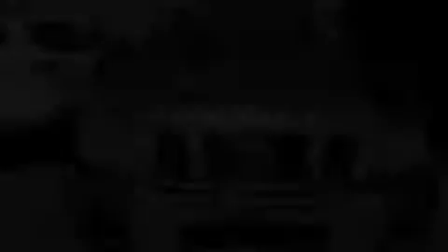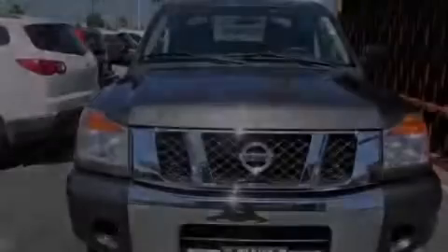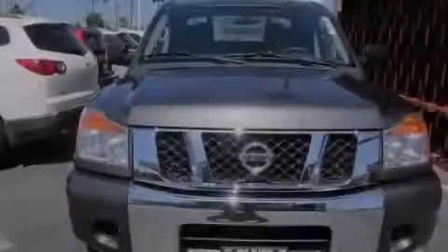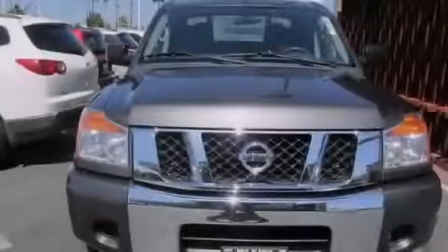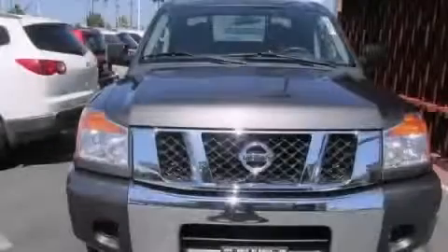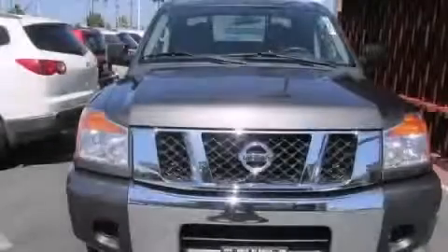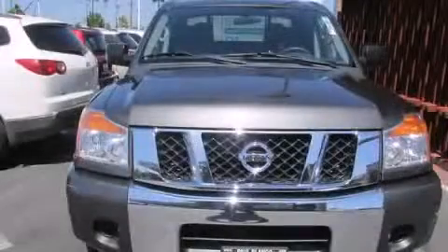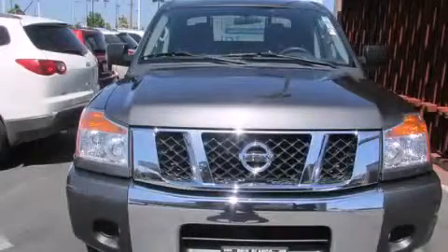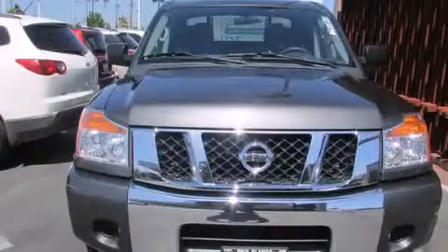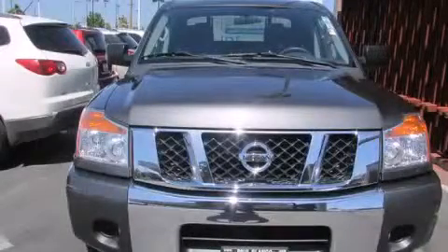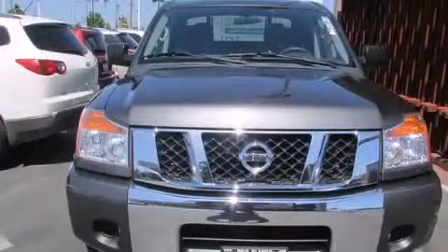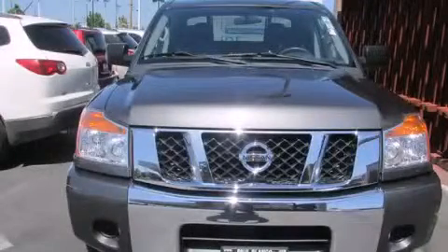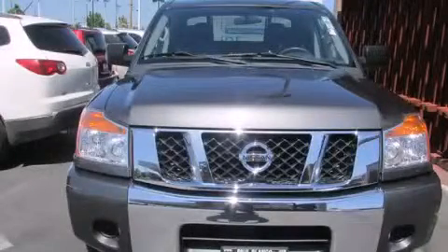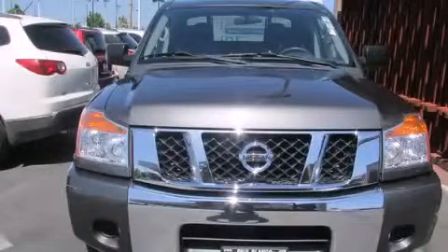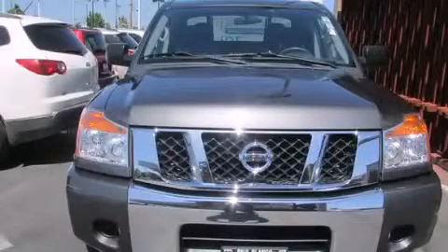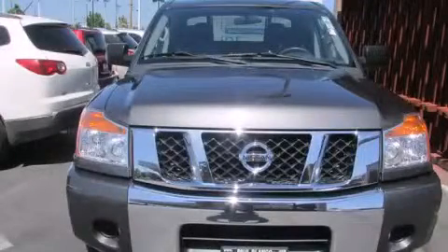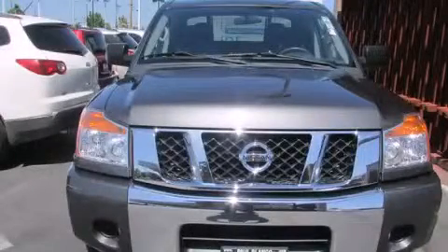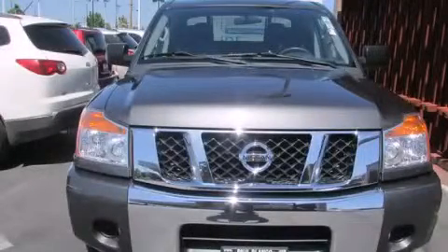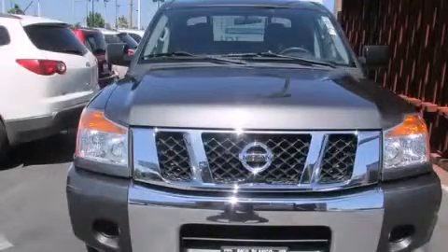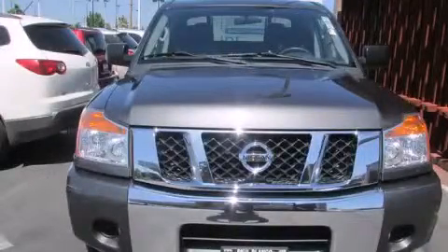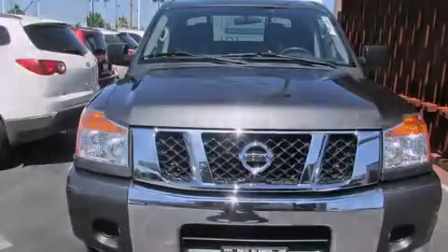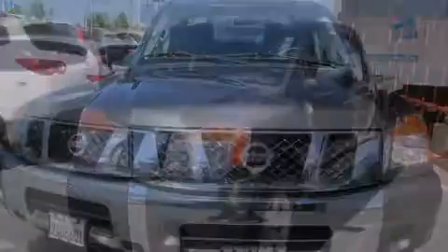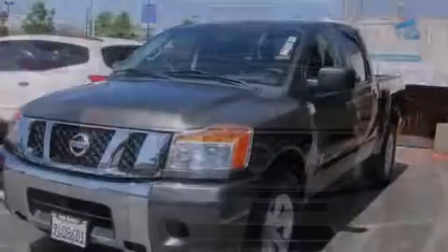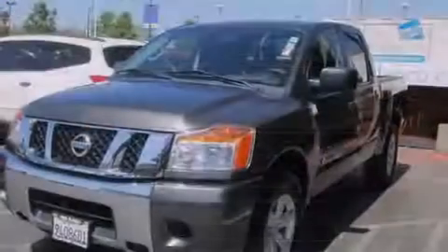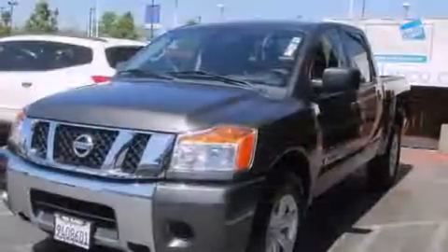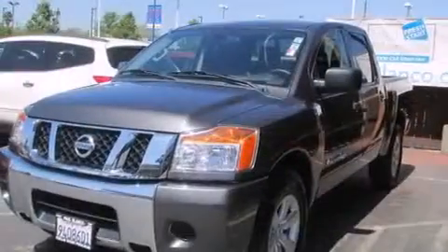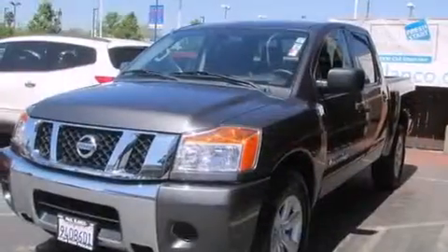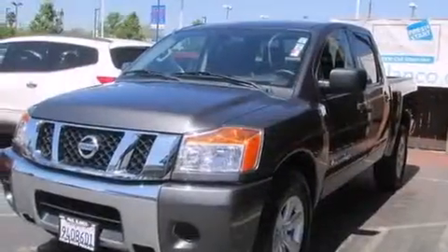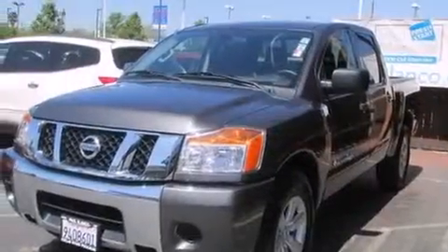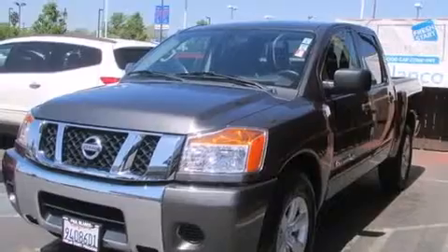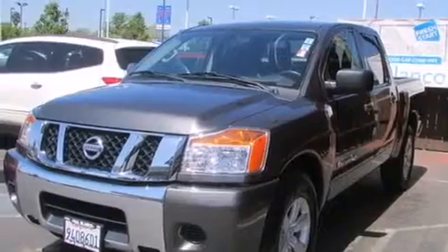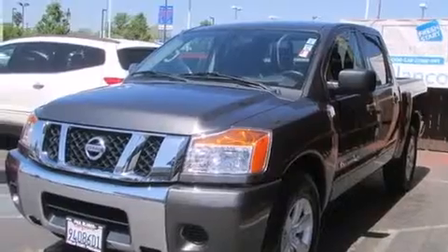This is a 2012 Nissan Titan. Strong, durable, and dependable.